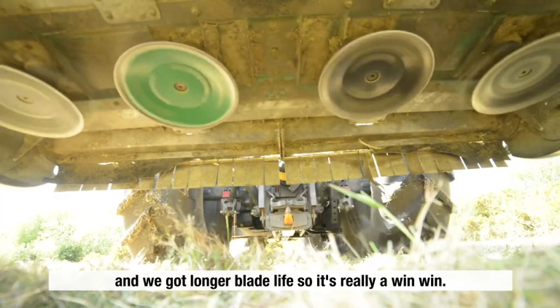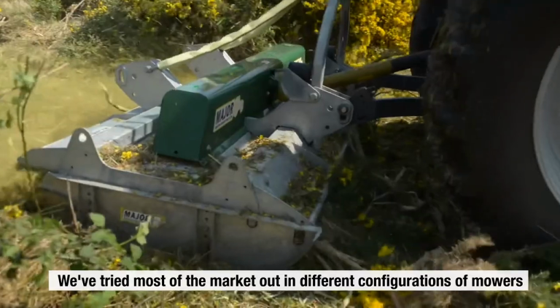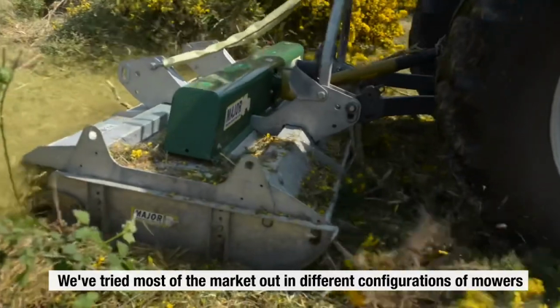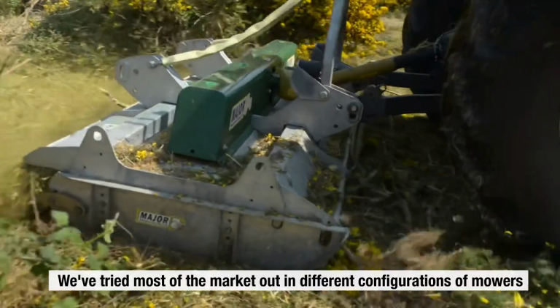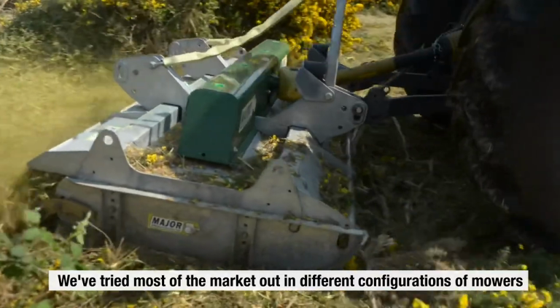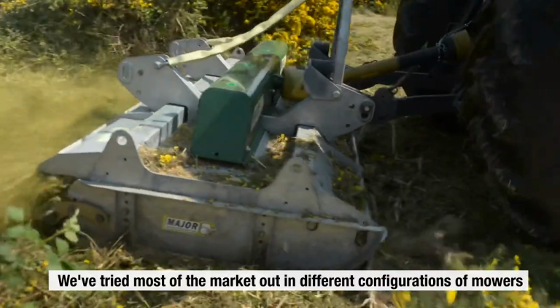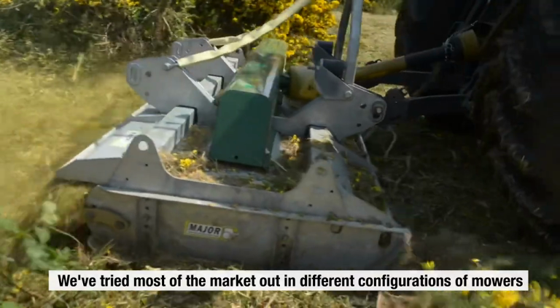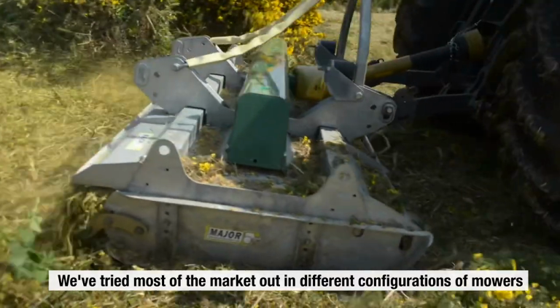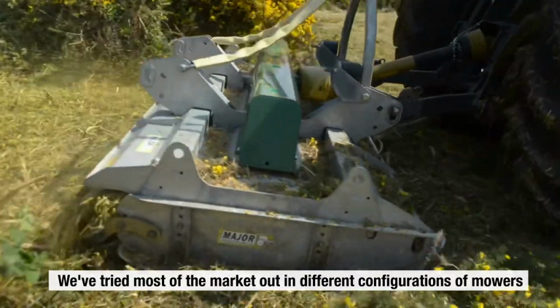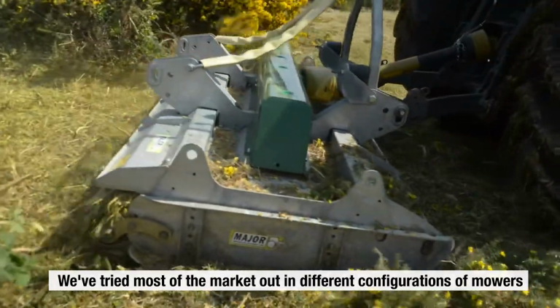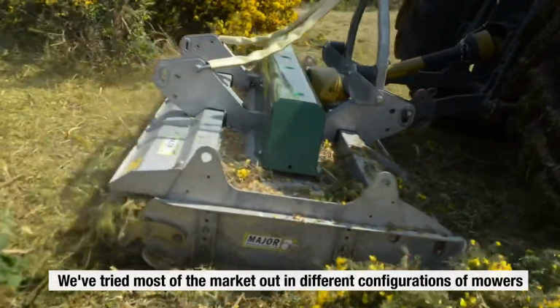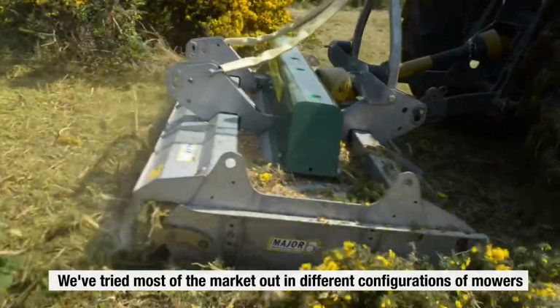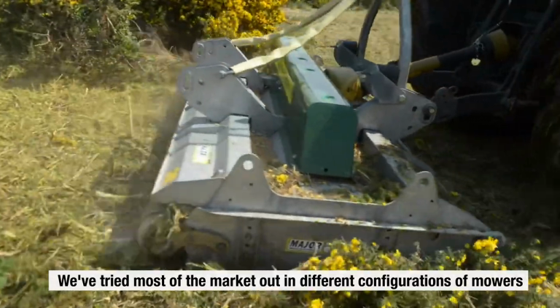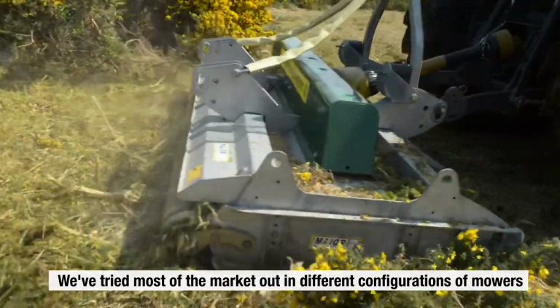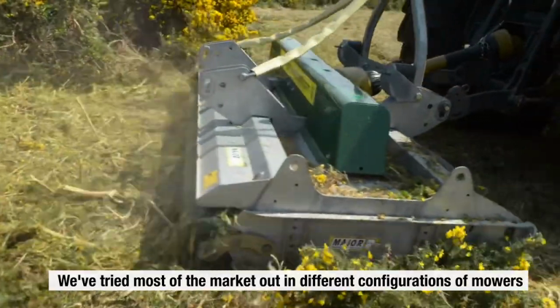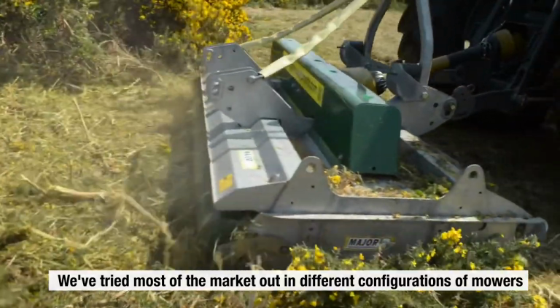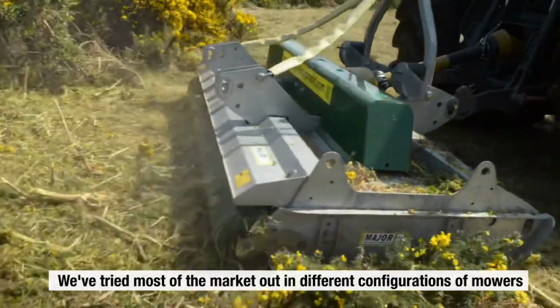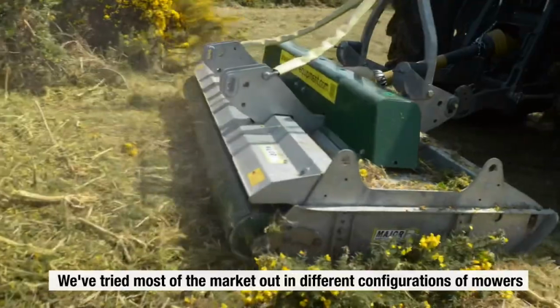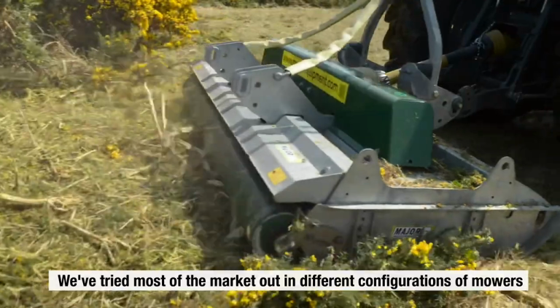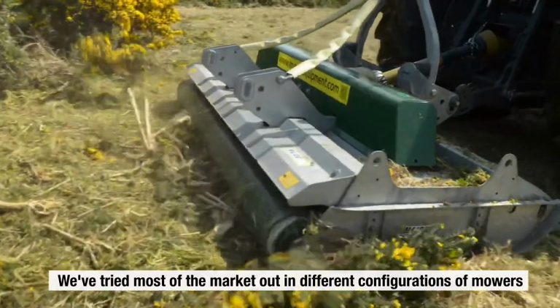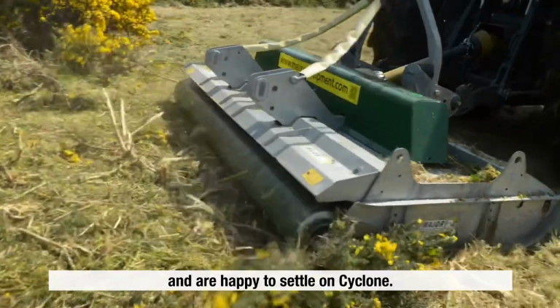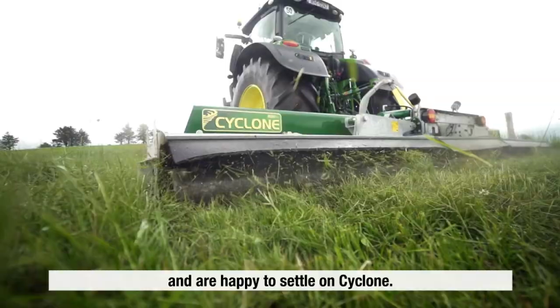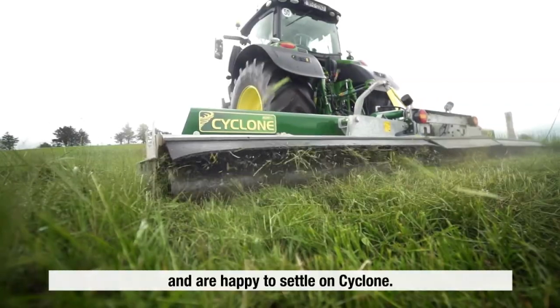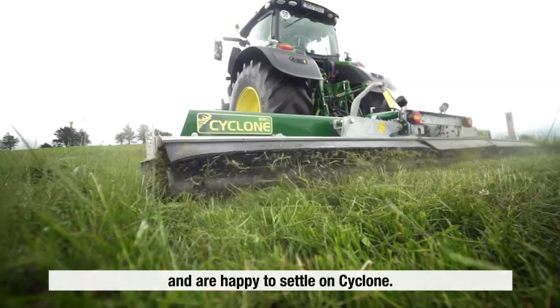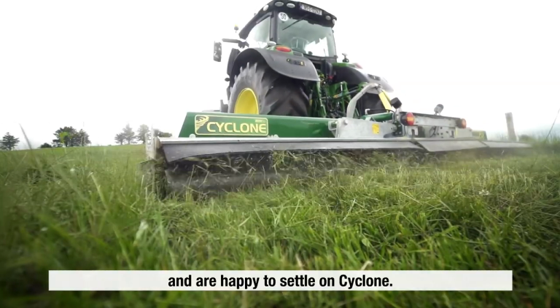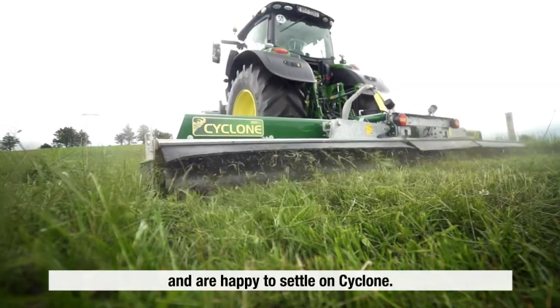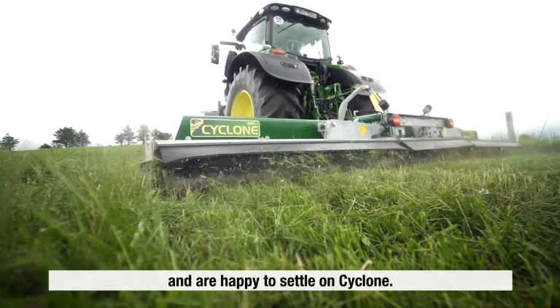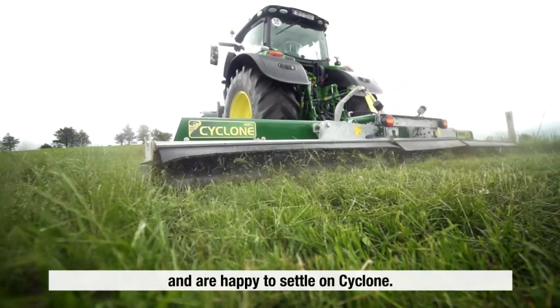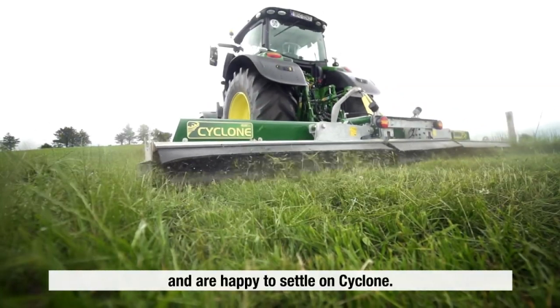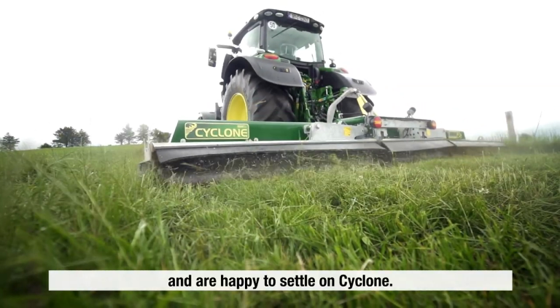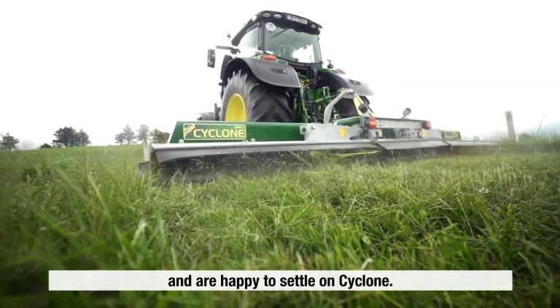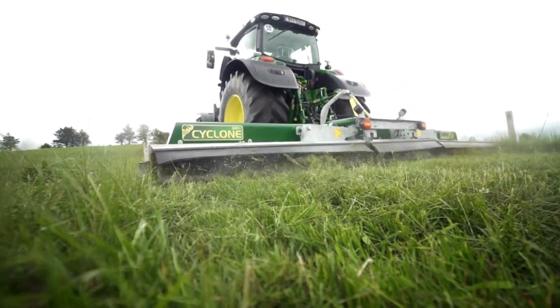We've tried most of the market in different configurations of mowers and are happy to settle on Cyclone.